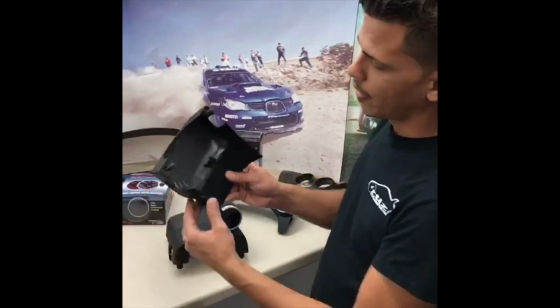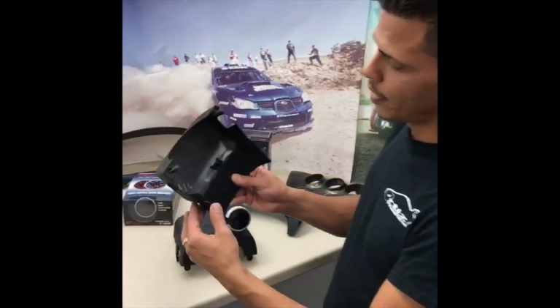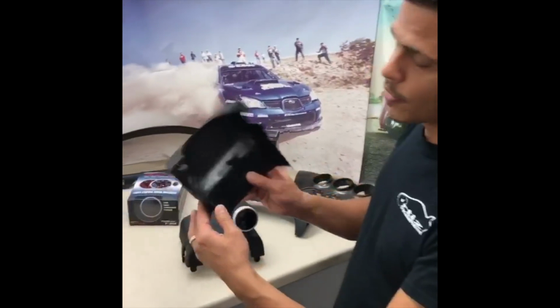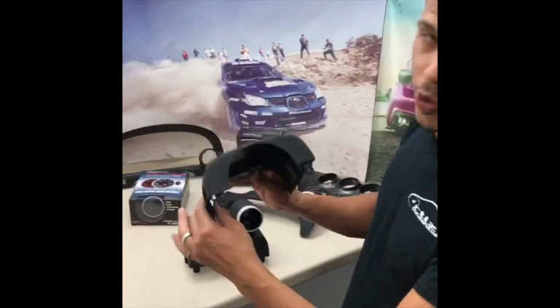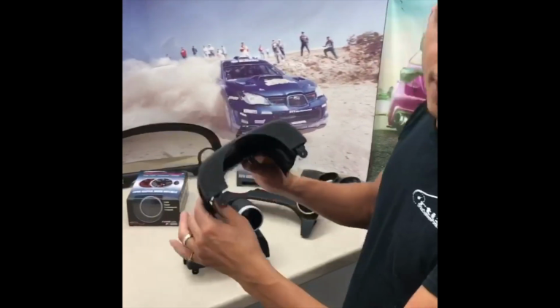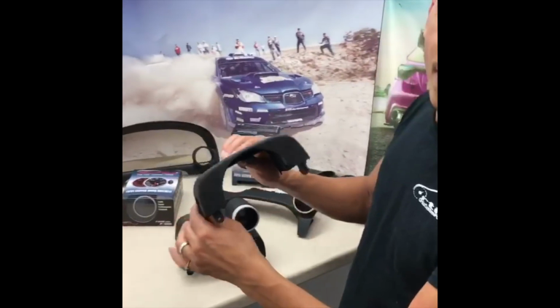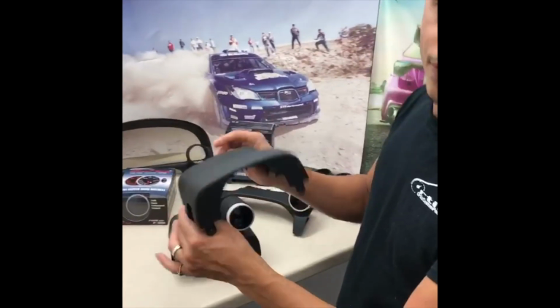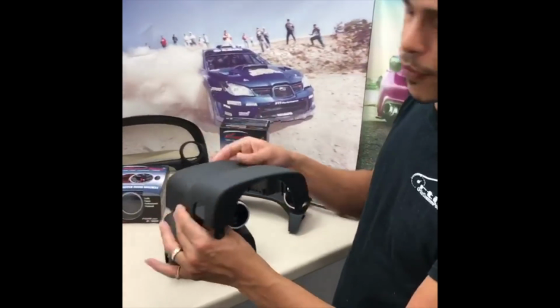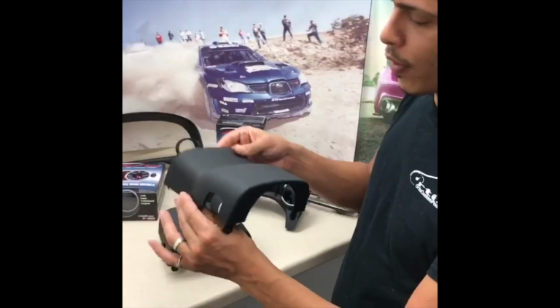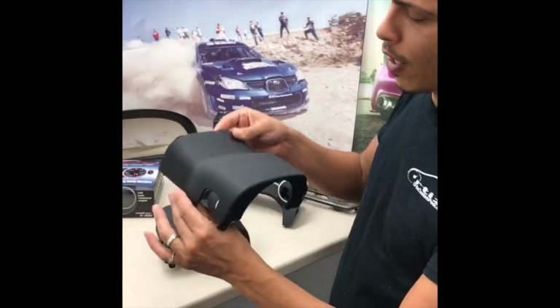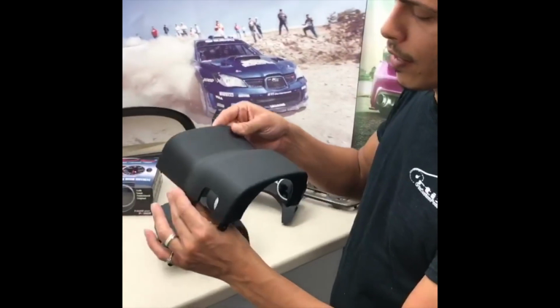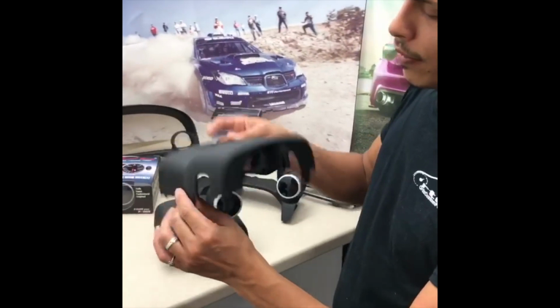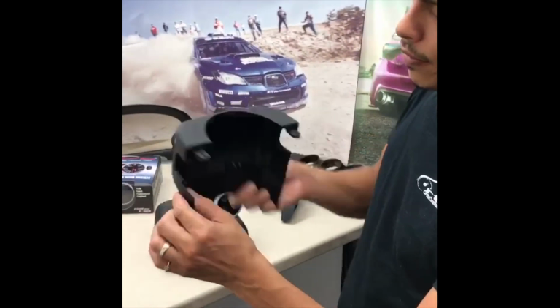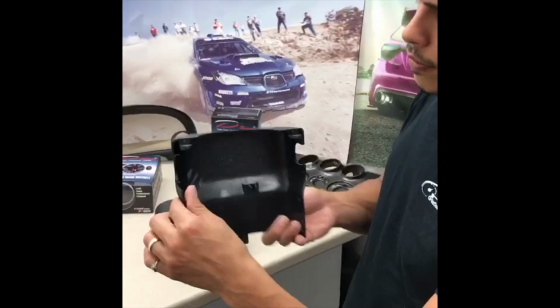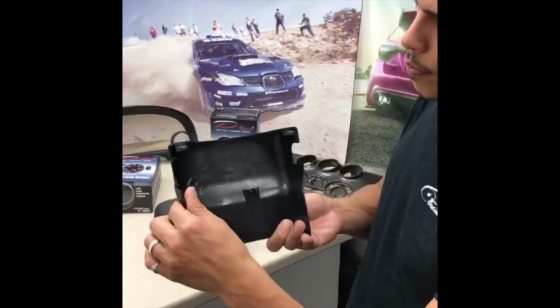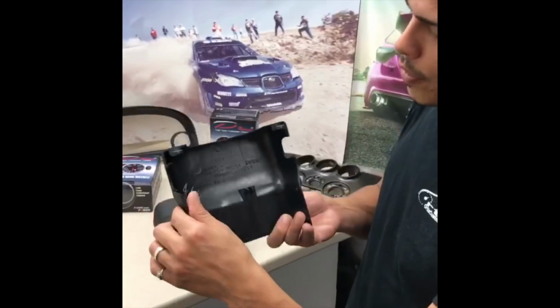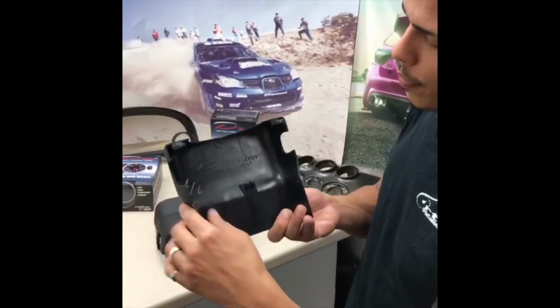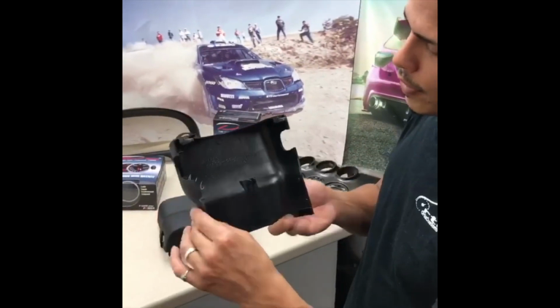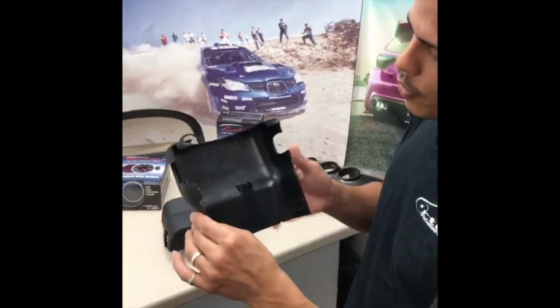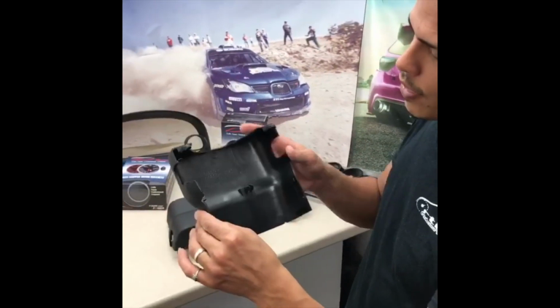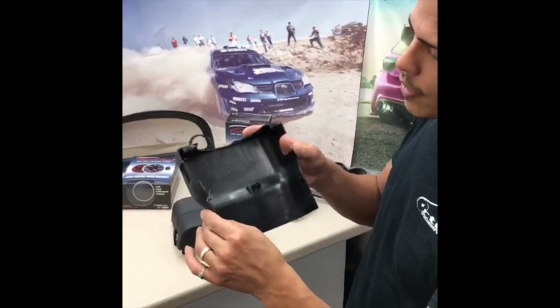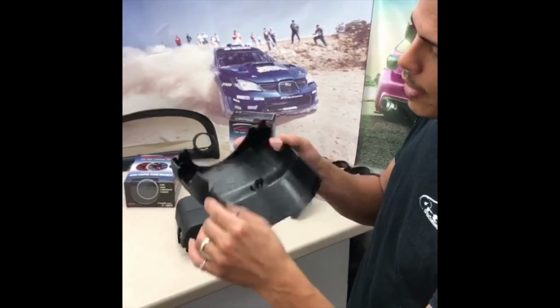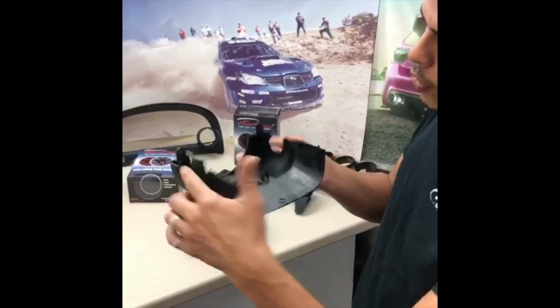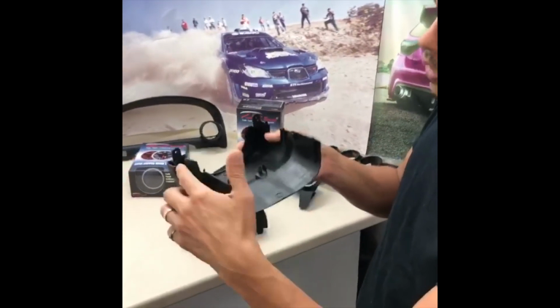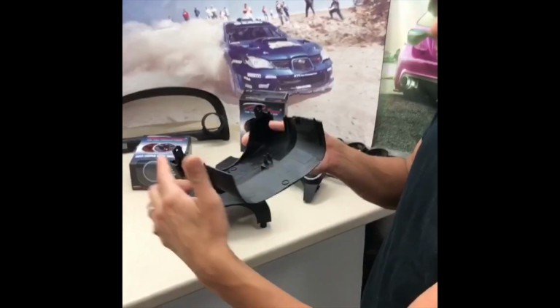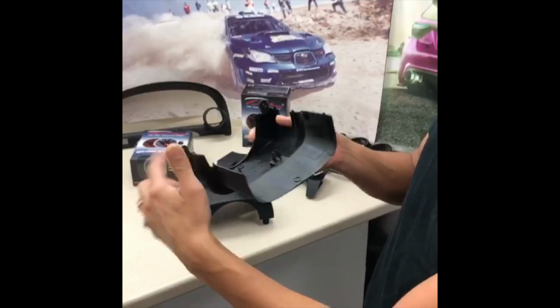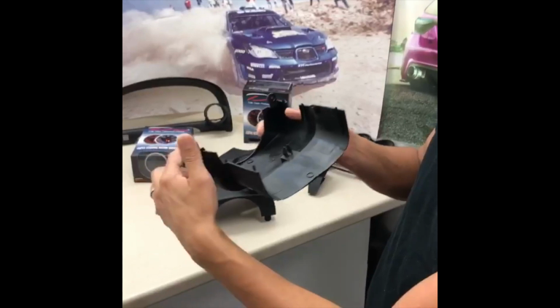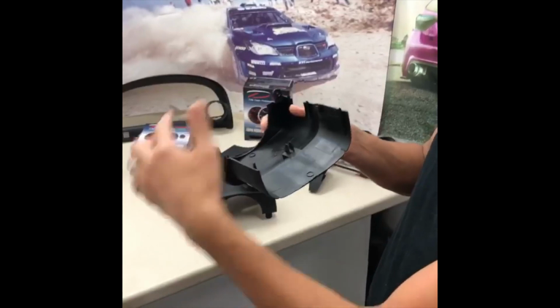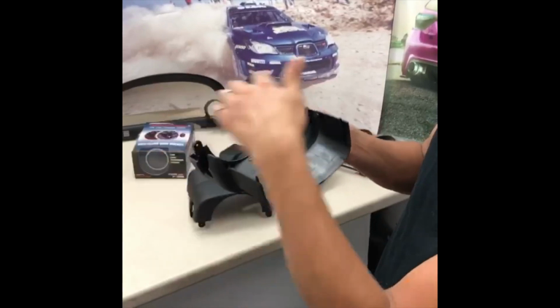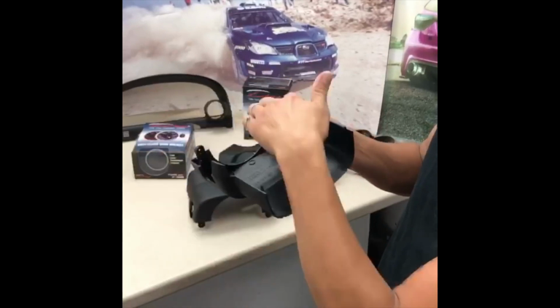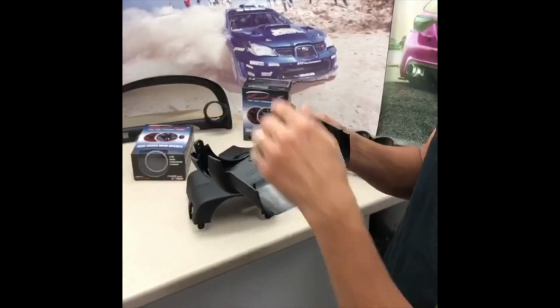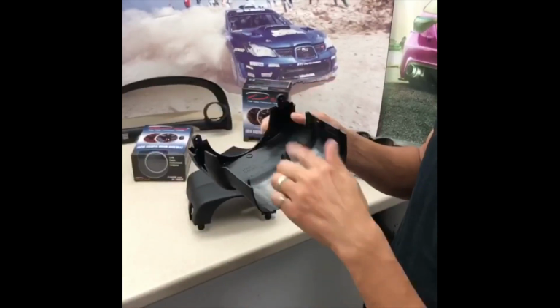This is the OEM part right from the car. Part numbers are usually inside. All tabs are in place.